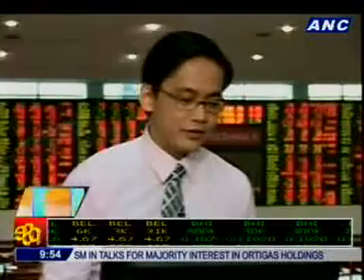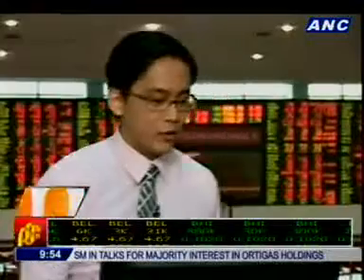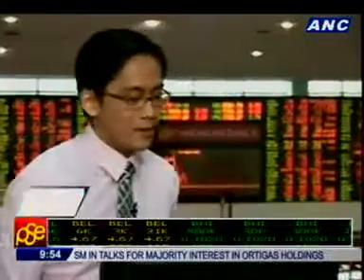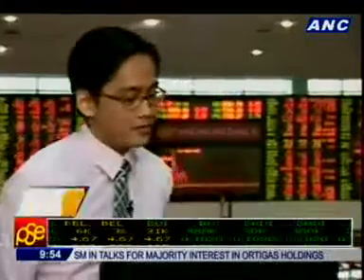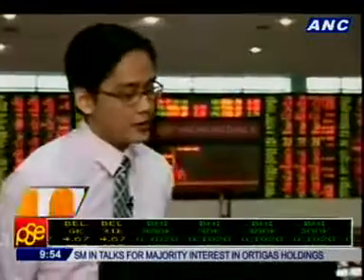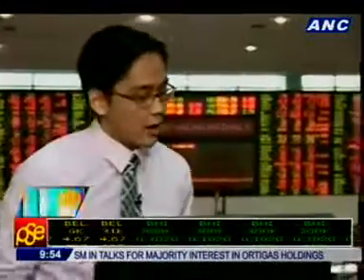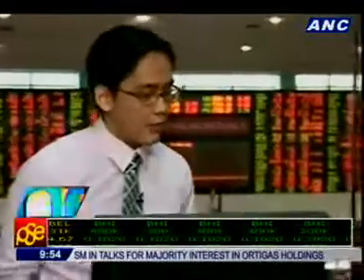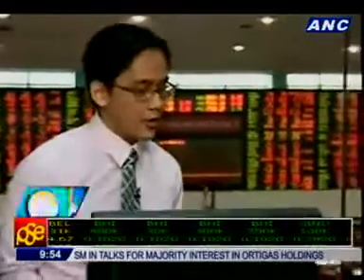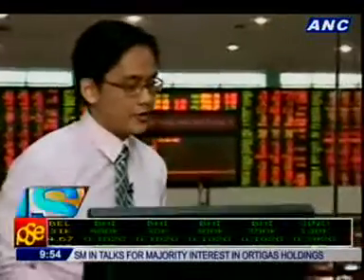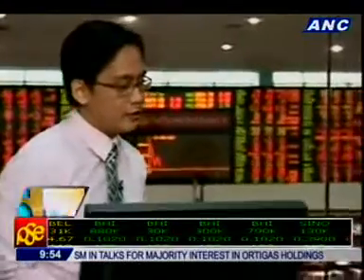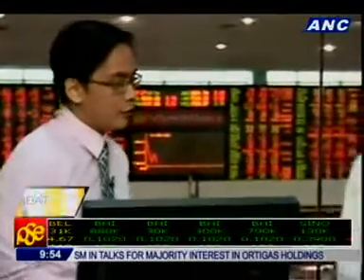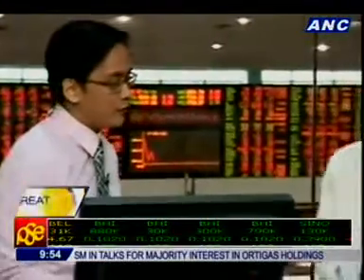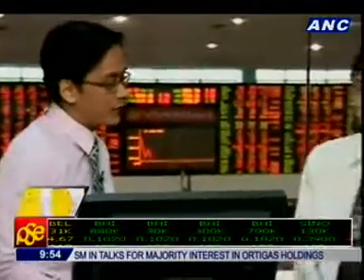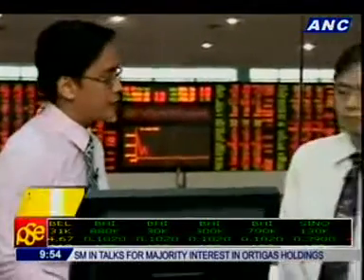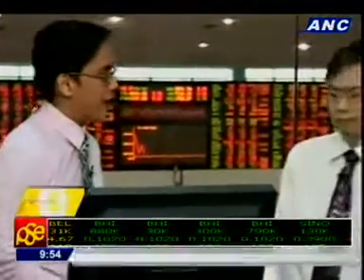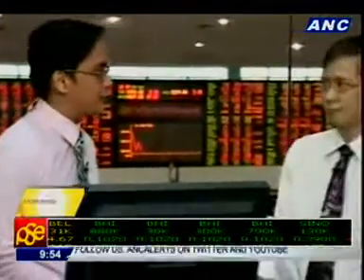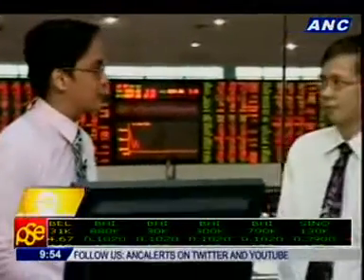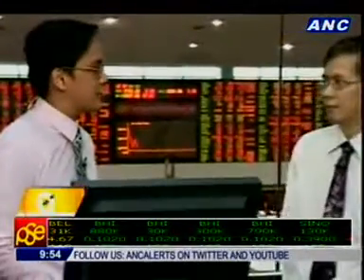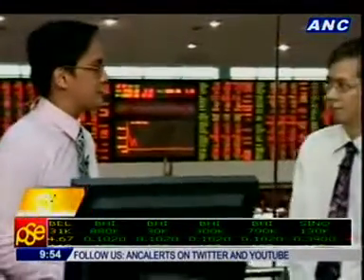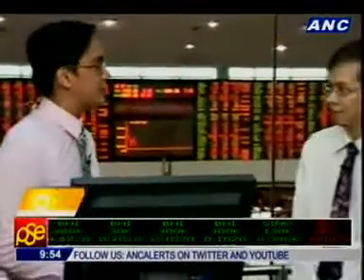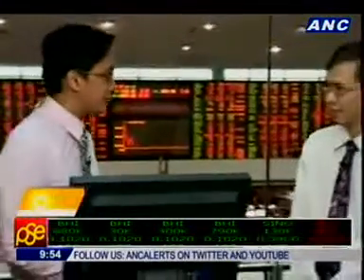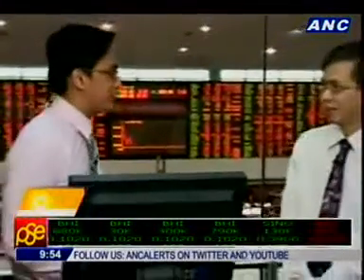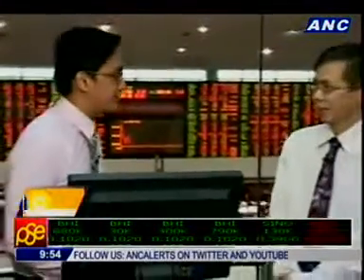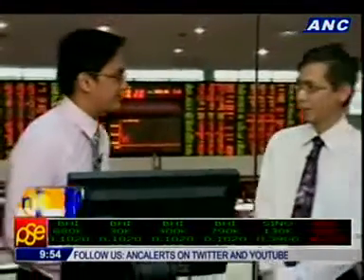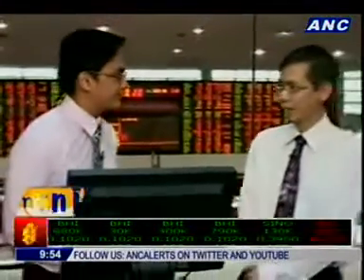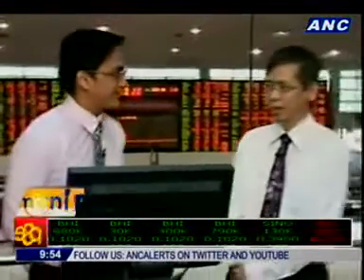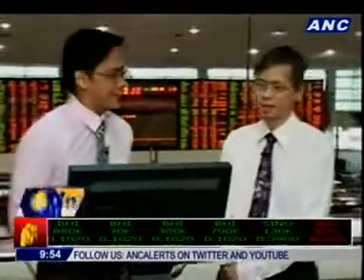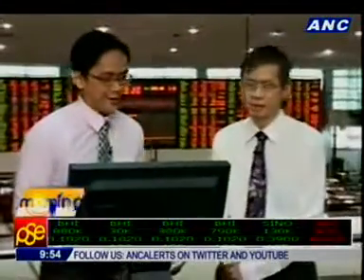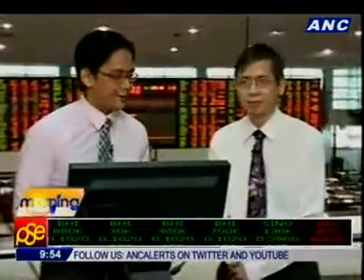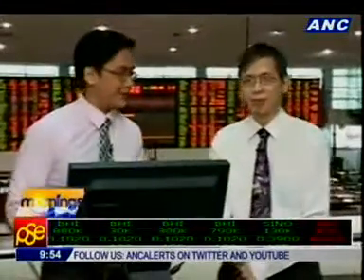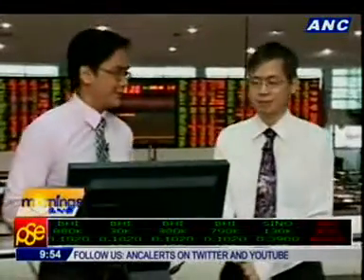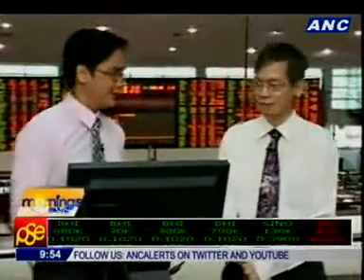This morning, Mr. Bonner Dytoc, co-founder of Absolute Traders. Good morning, sir. Good morning, Warren. How do you like that news?